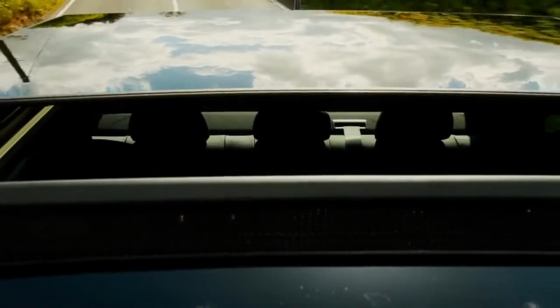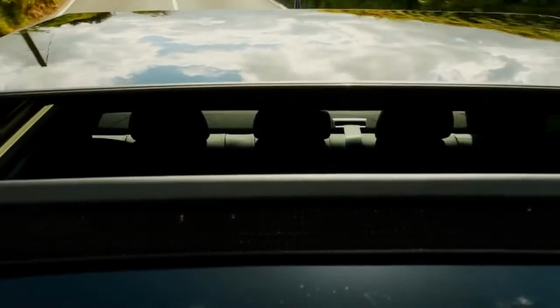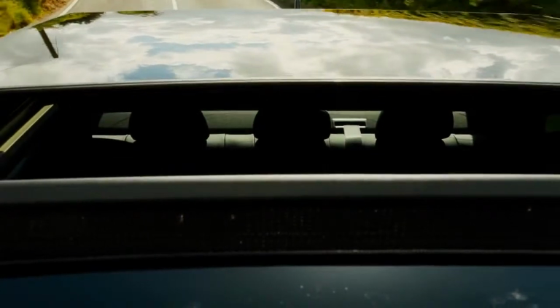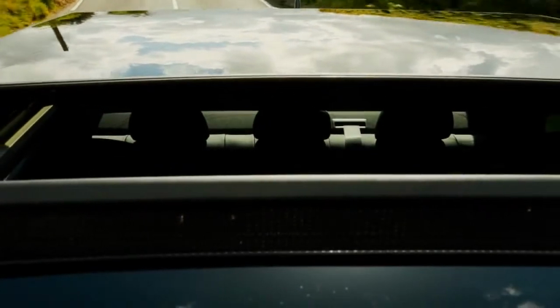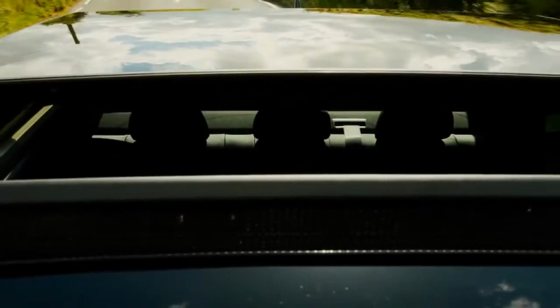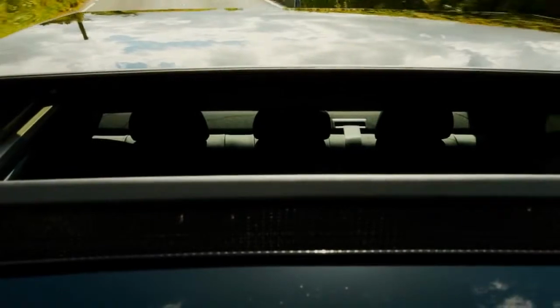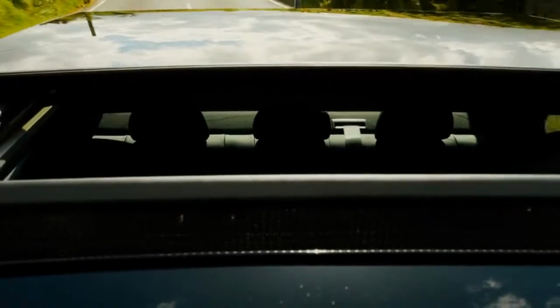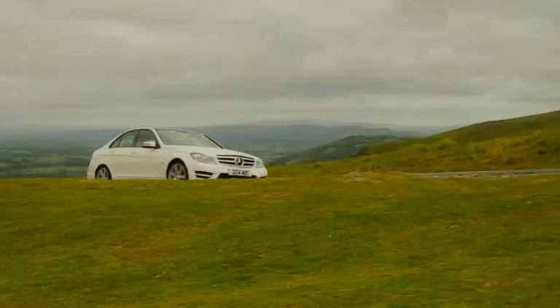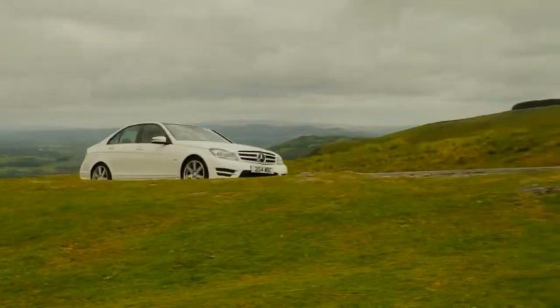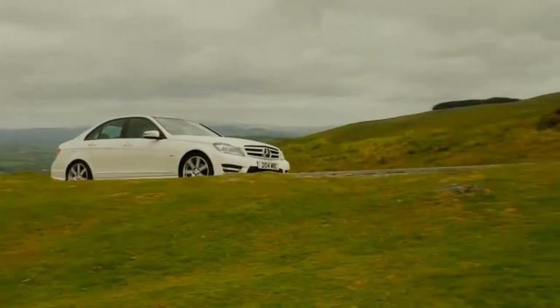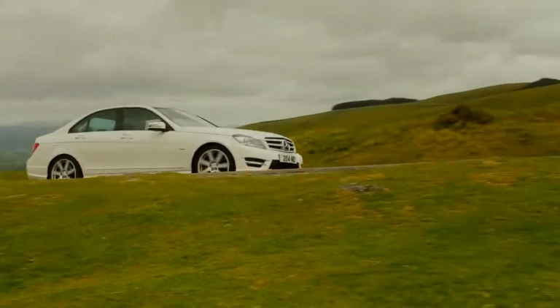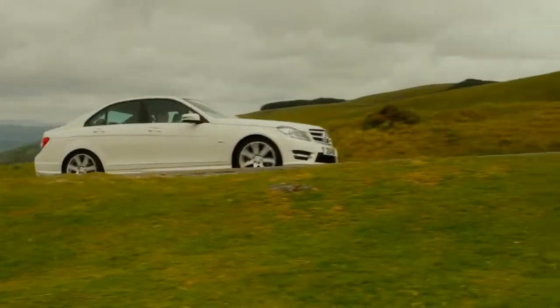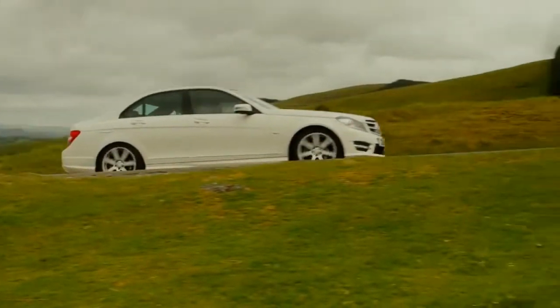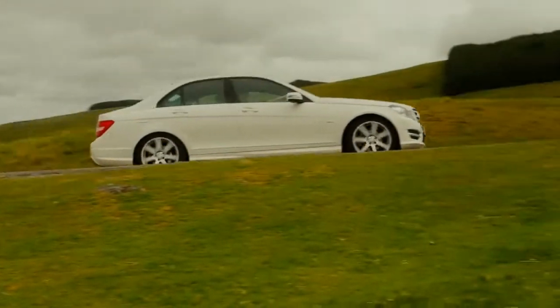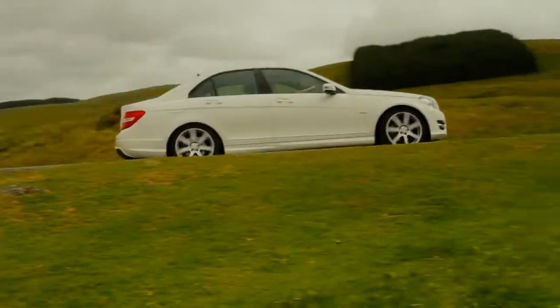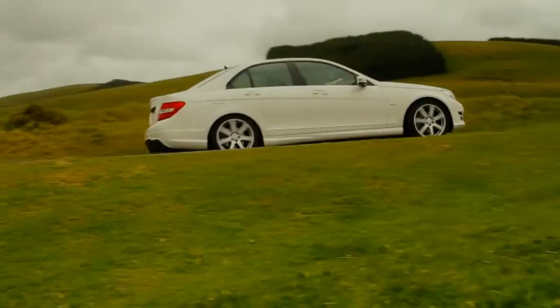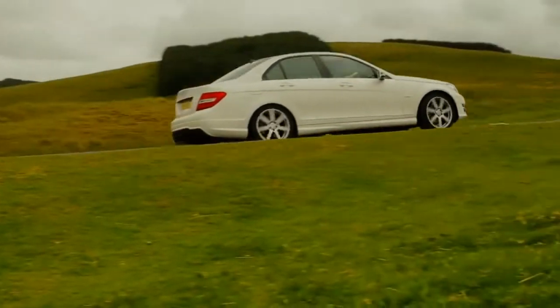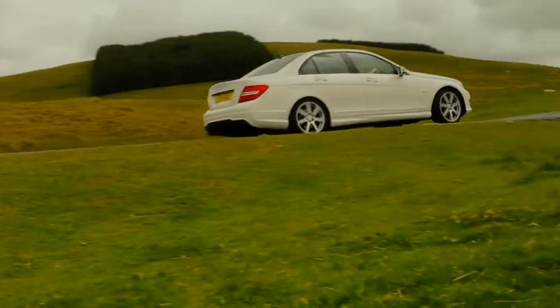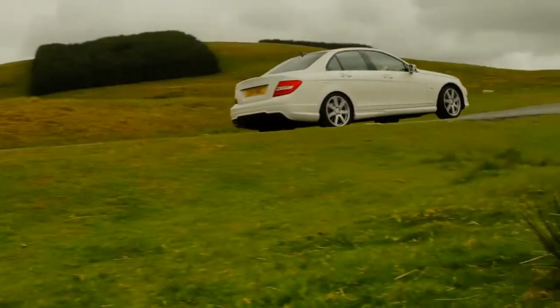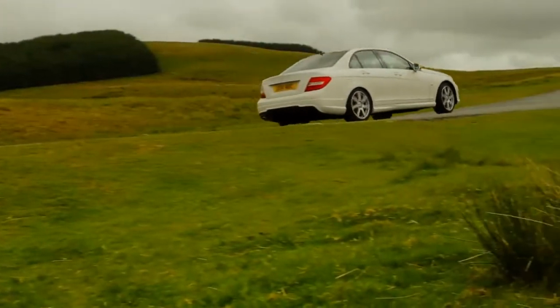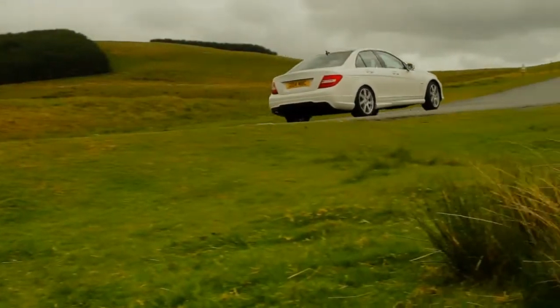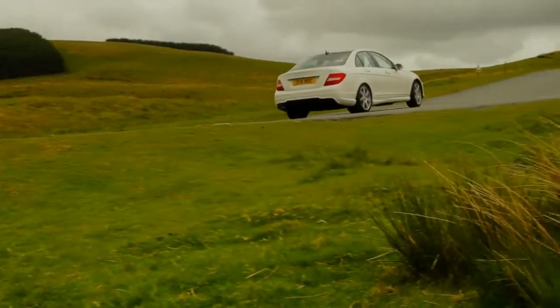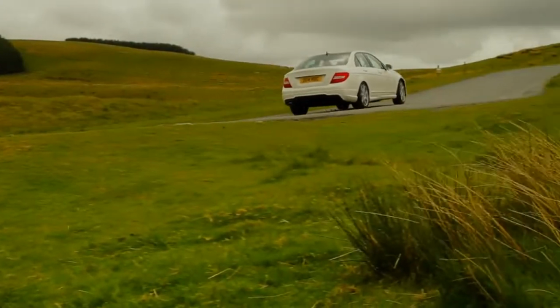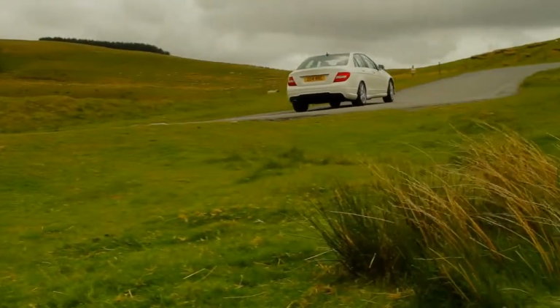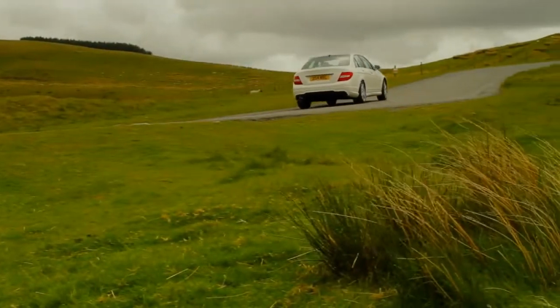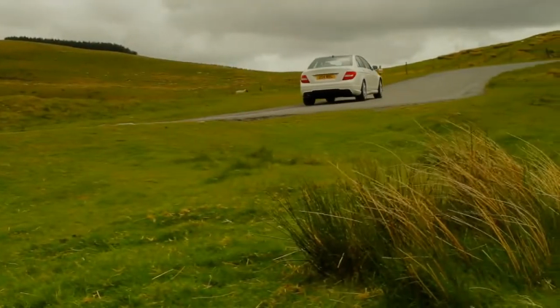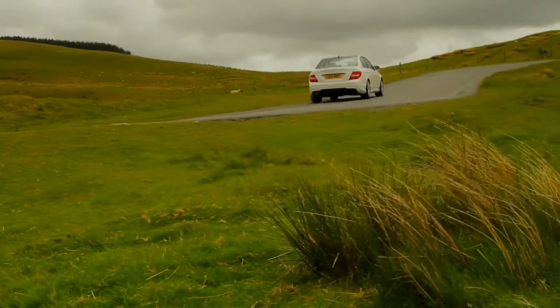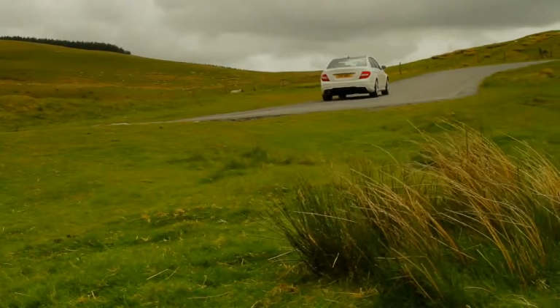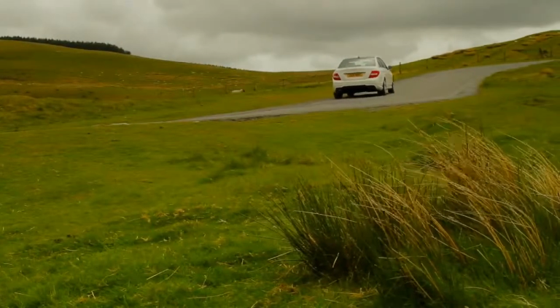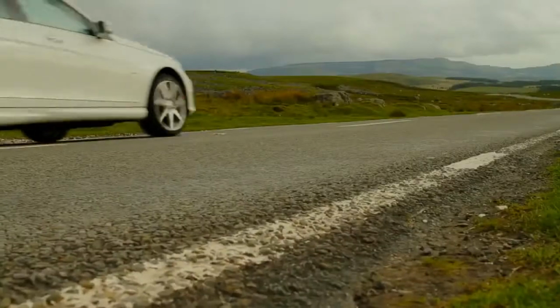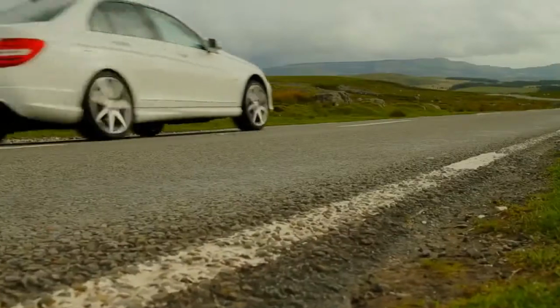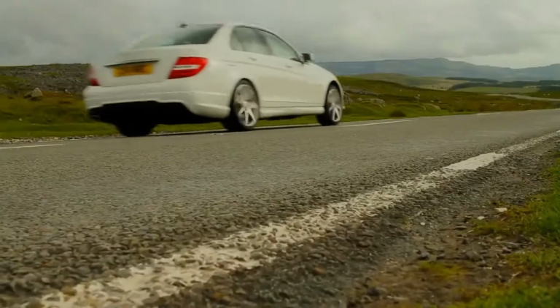In the UK, the C-Class Saloon and Estate retain their three model lines: SE, Elegance and Sport.